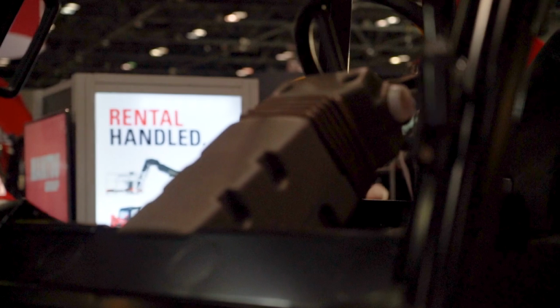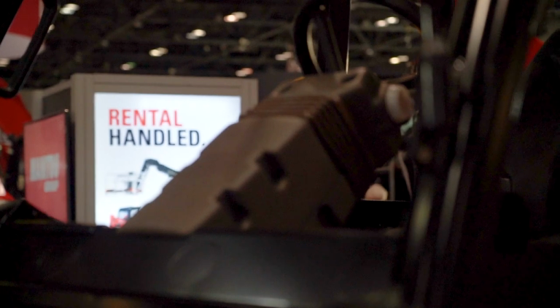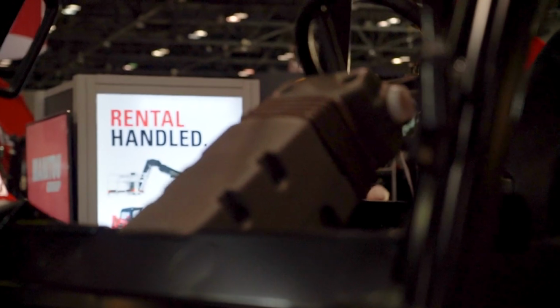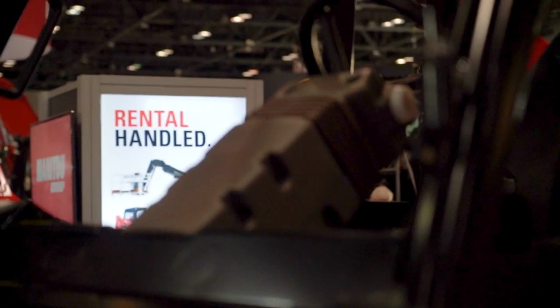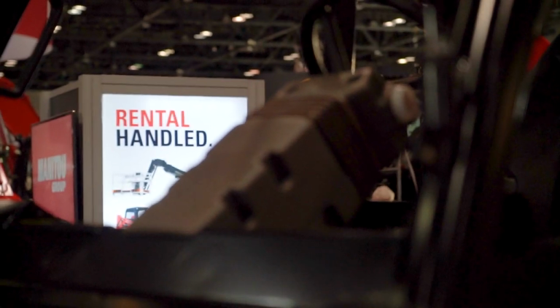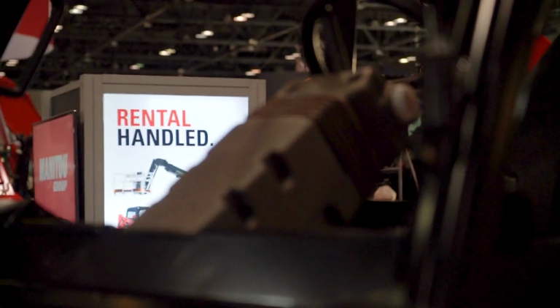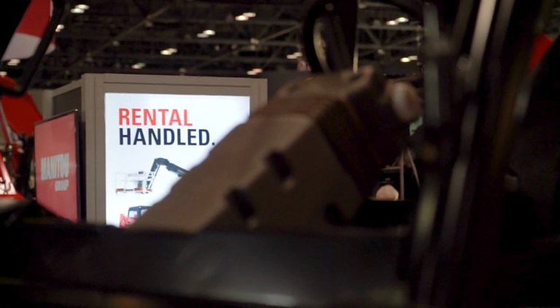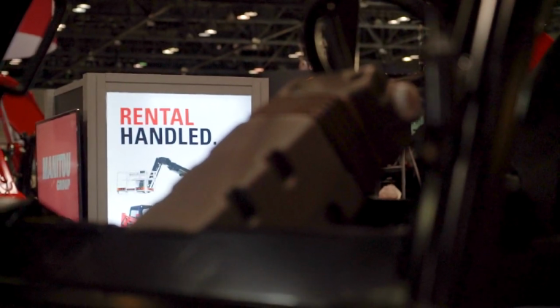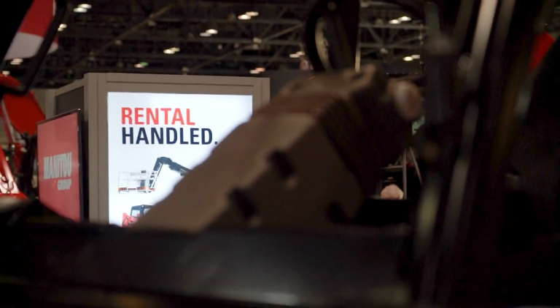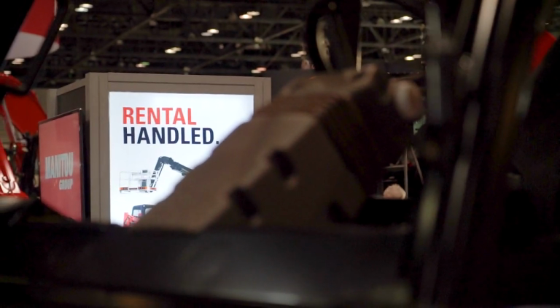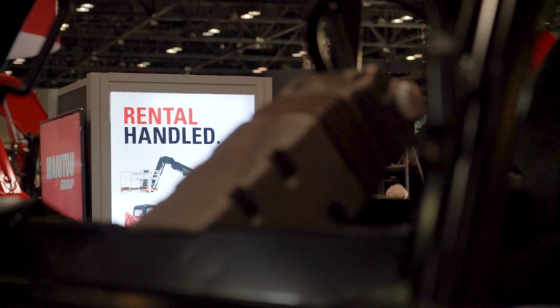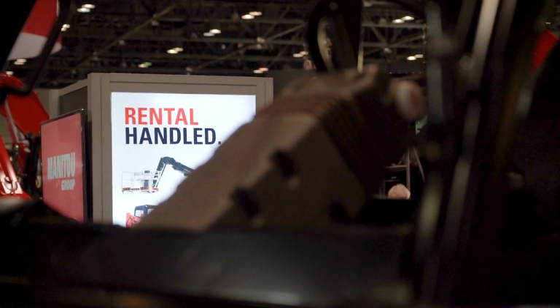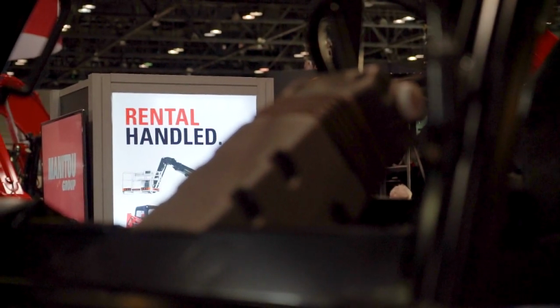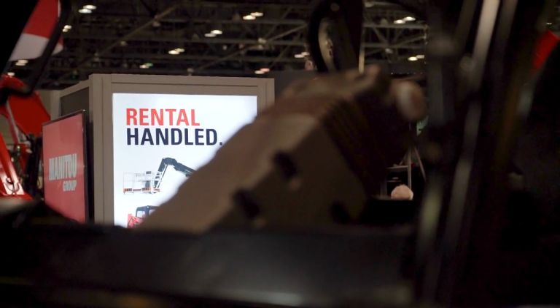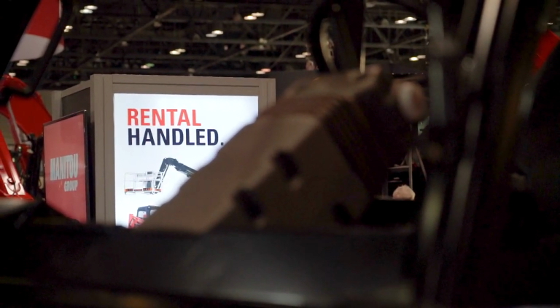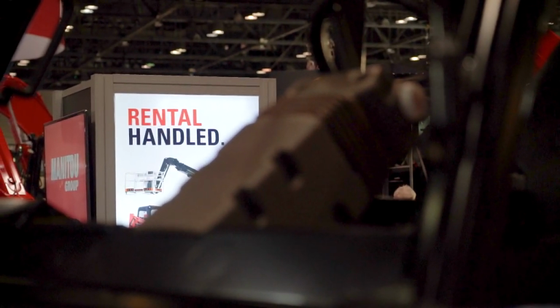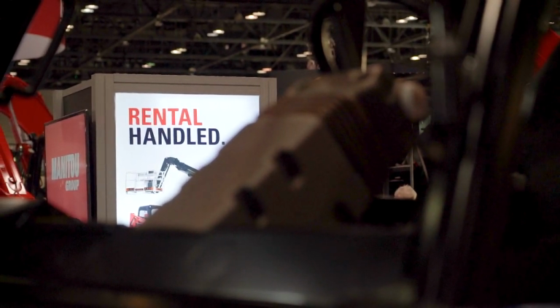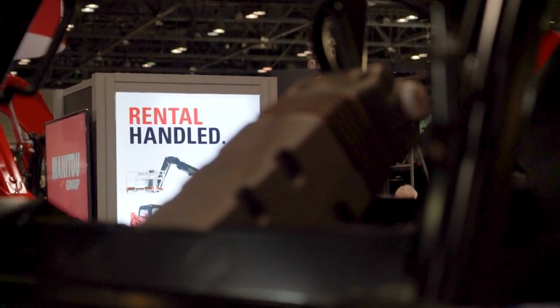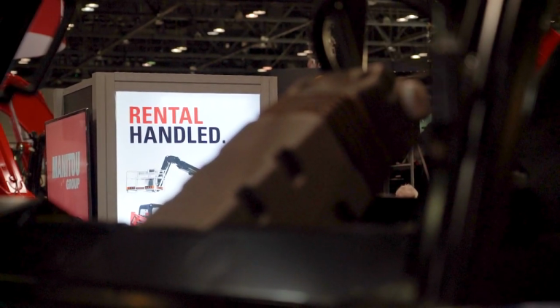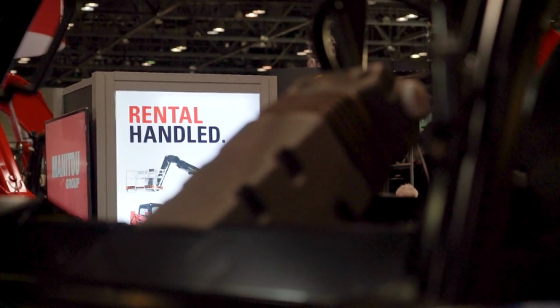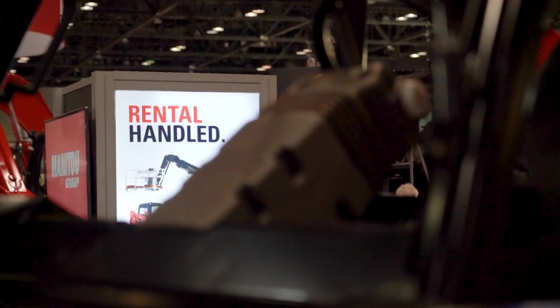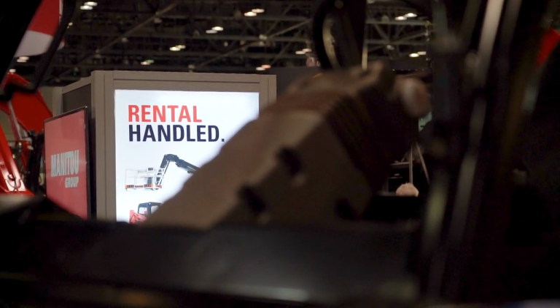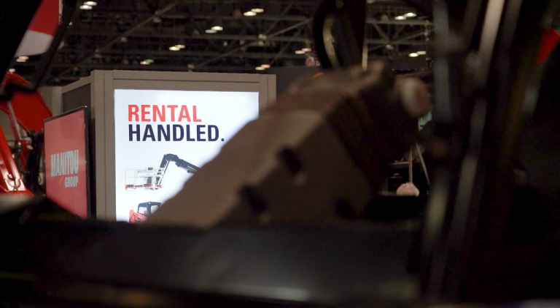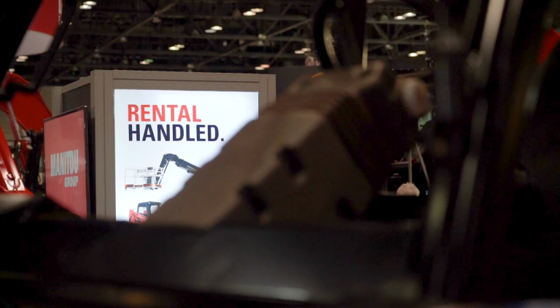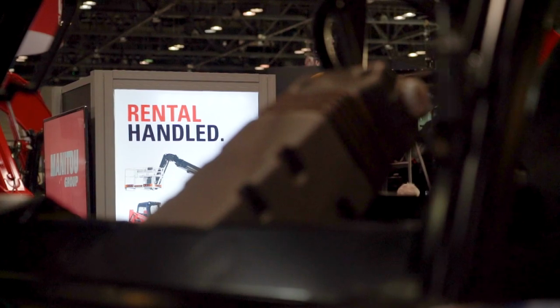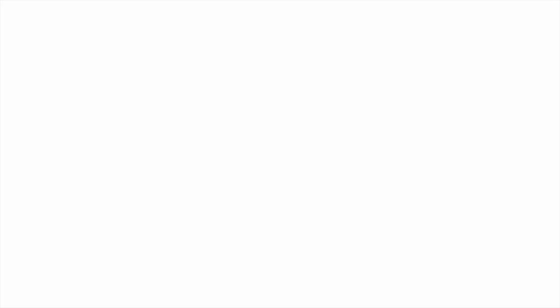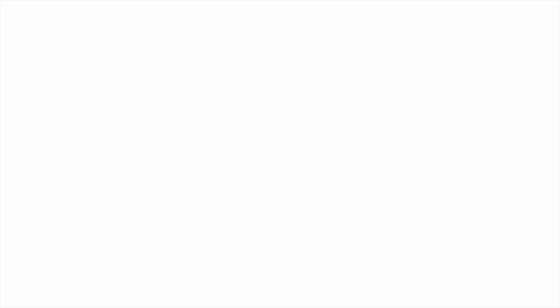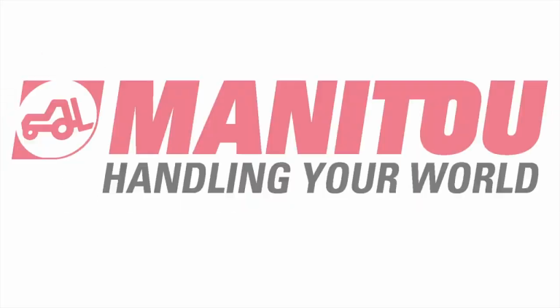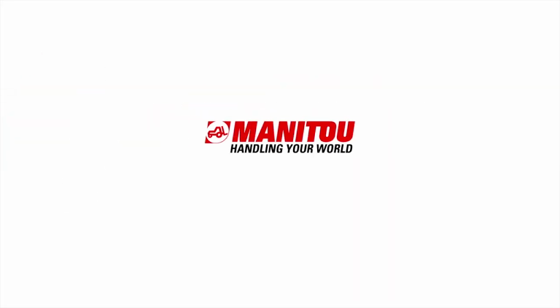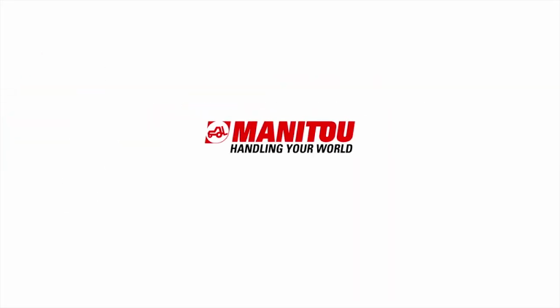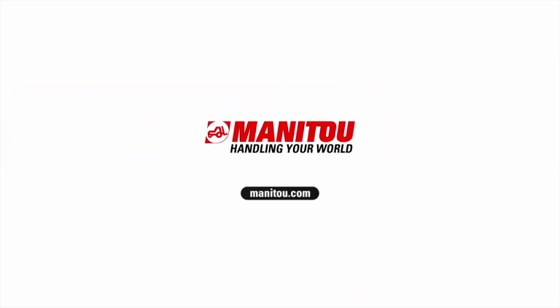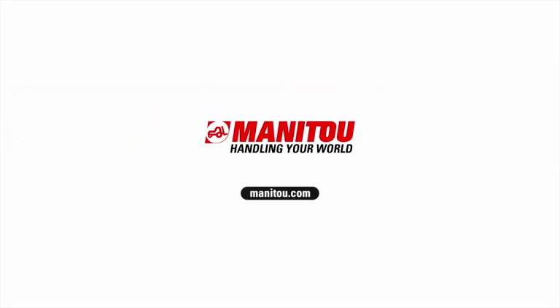If you want to learn more about the Manitou M30-4, visit manitou.com or your local authorized Manitou dealer.